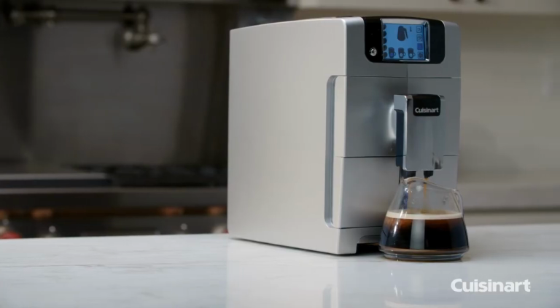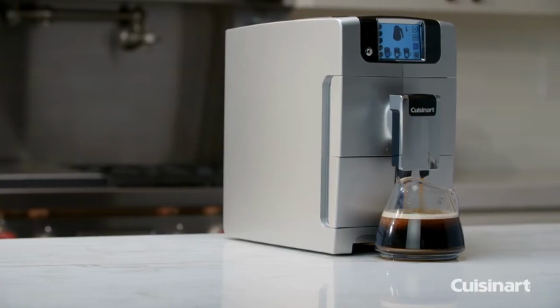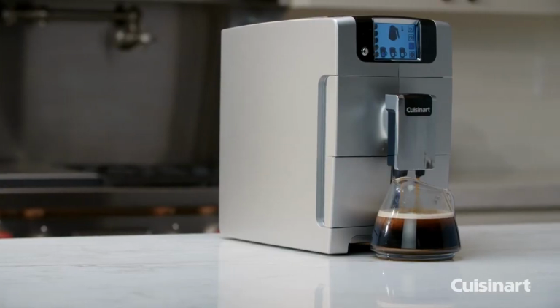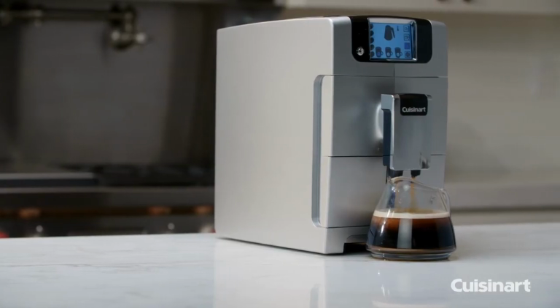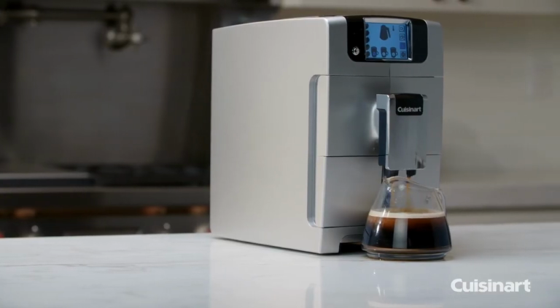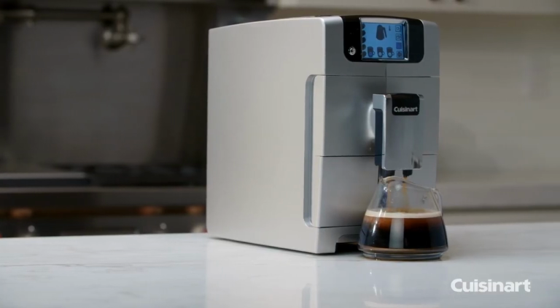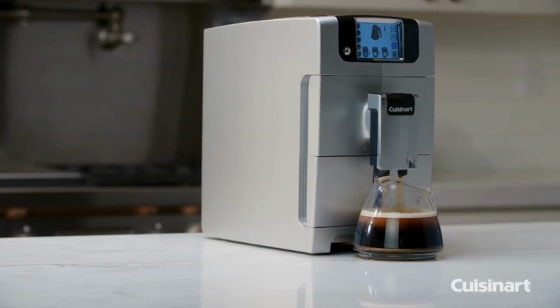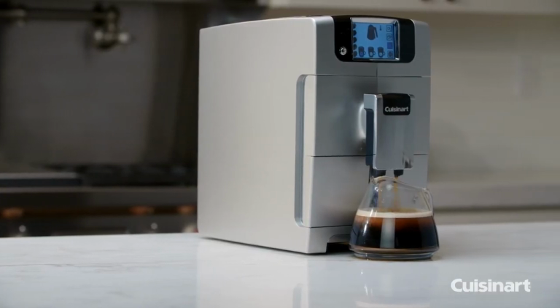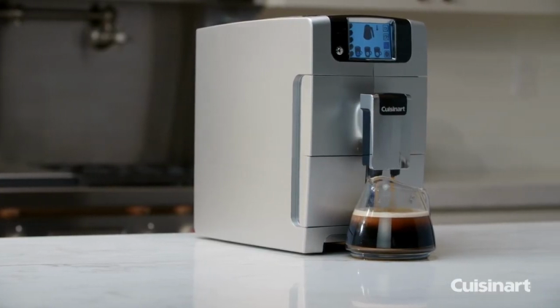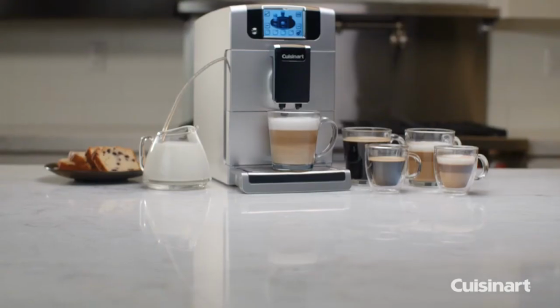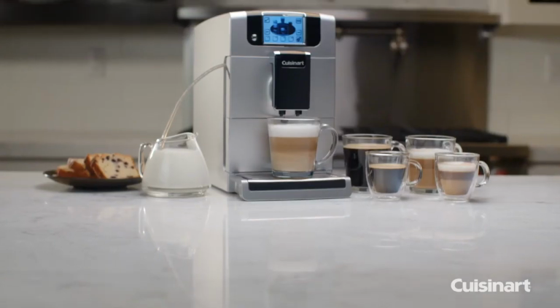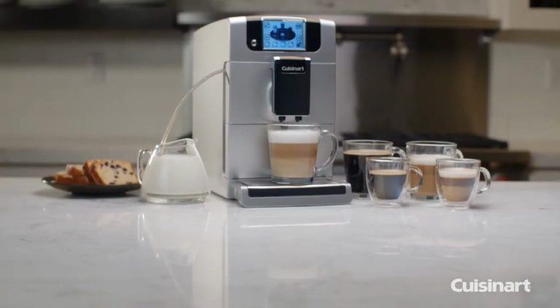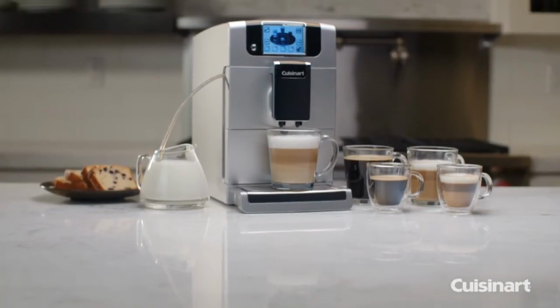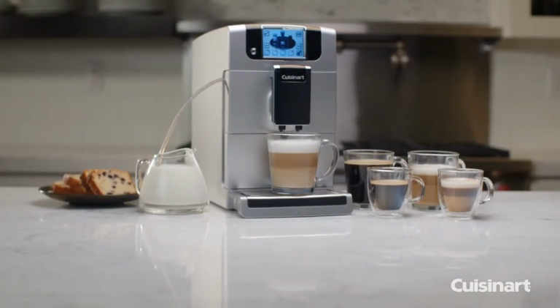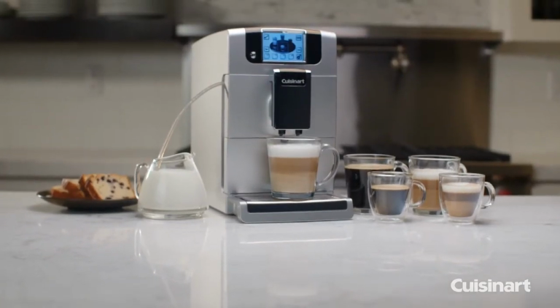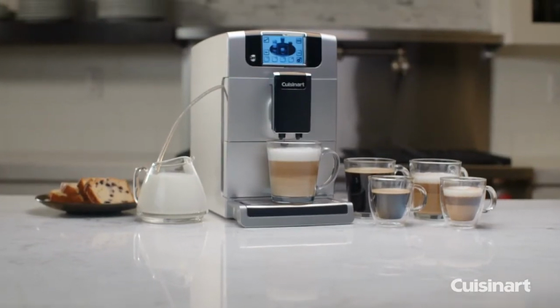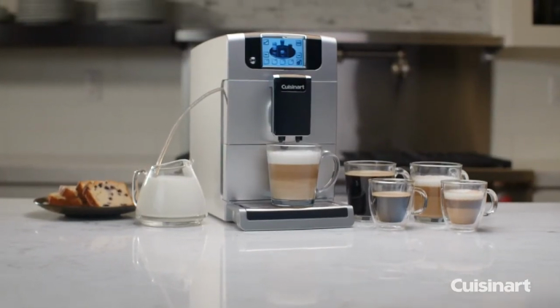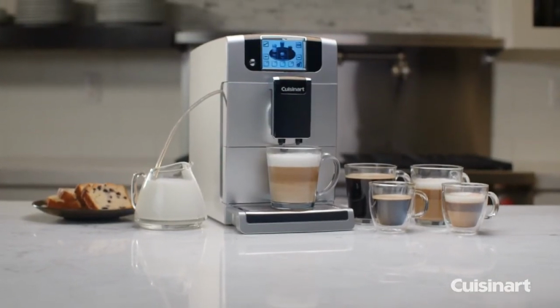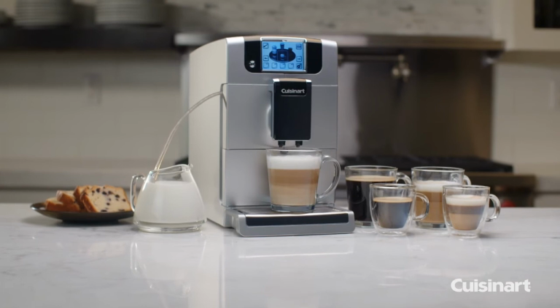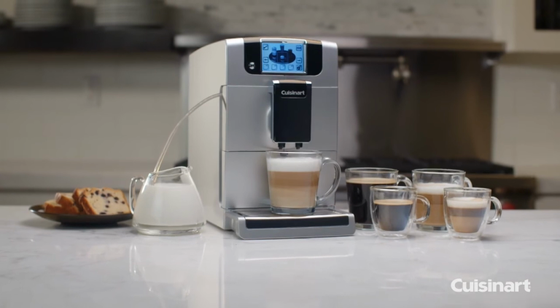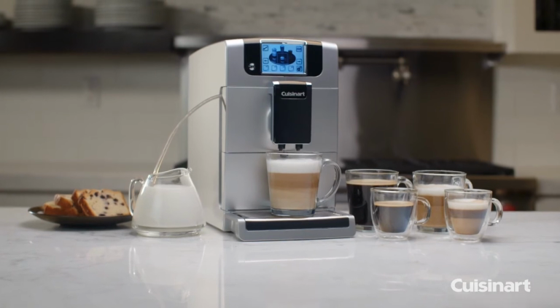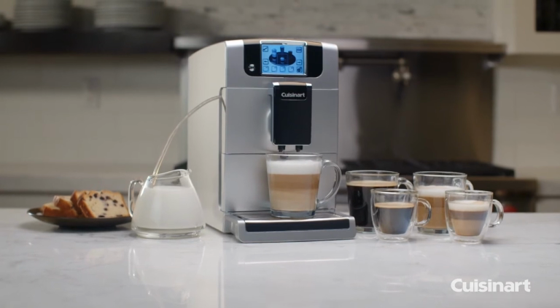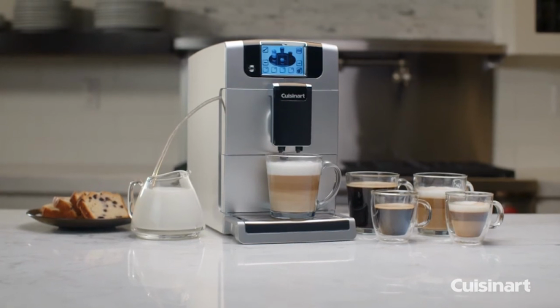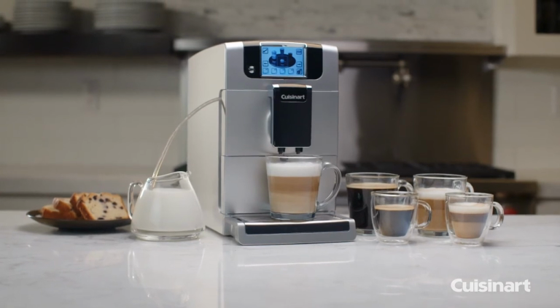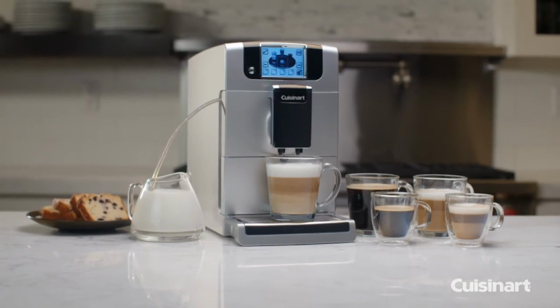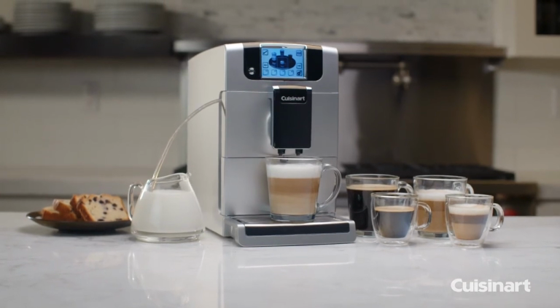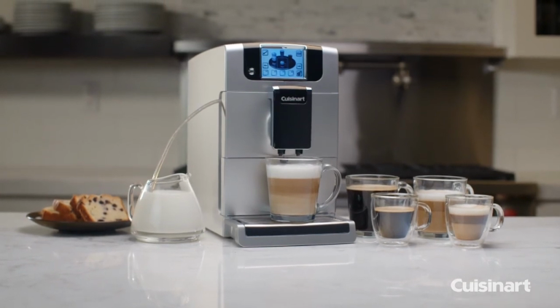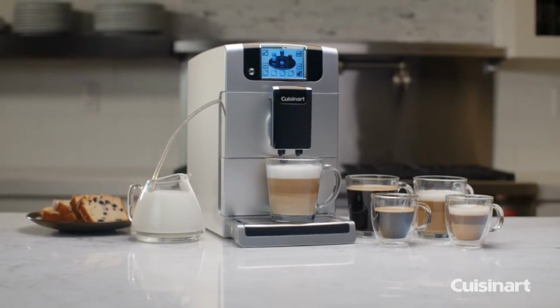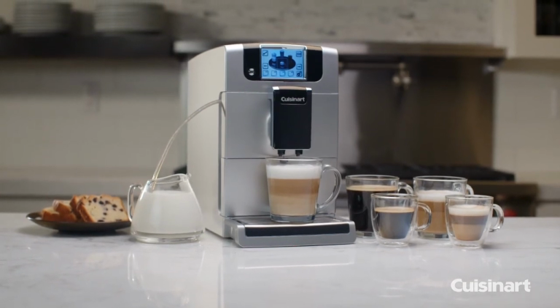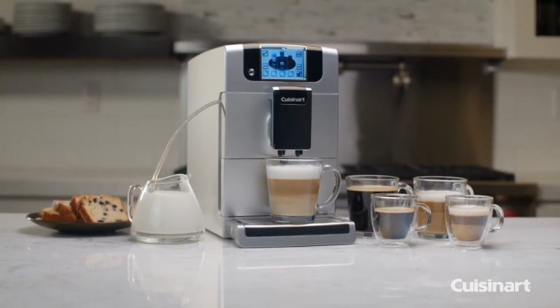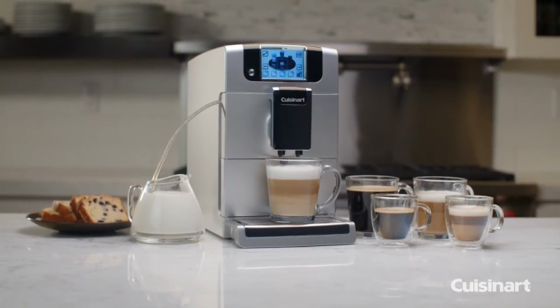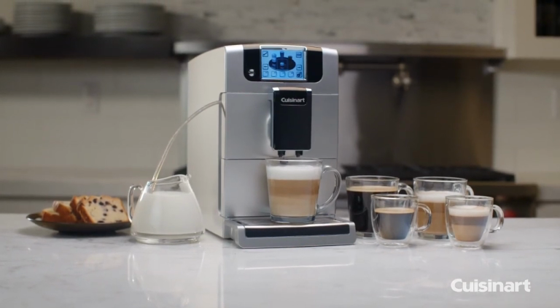Enjoy maximum freshness and superior flavor in every cup. Bring out the barista in you with the Cuisinart Espresso Defined.